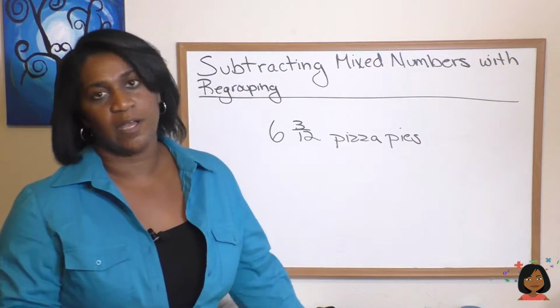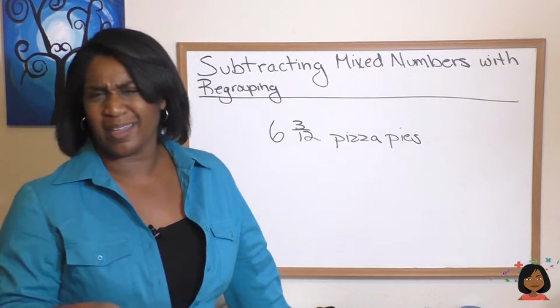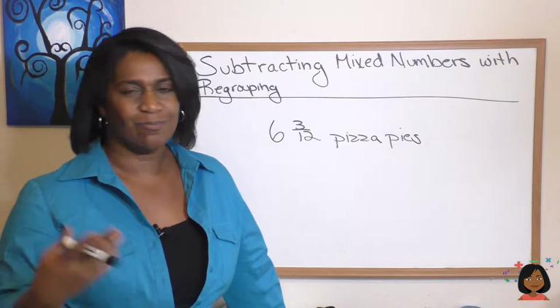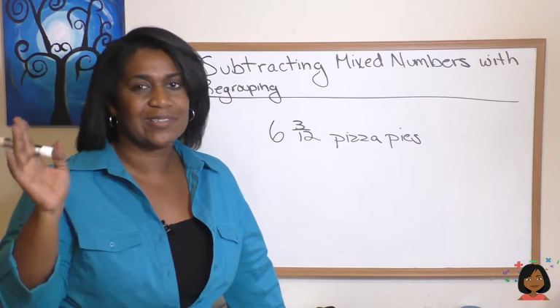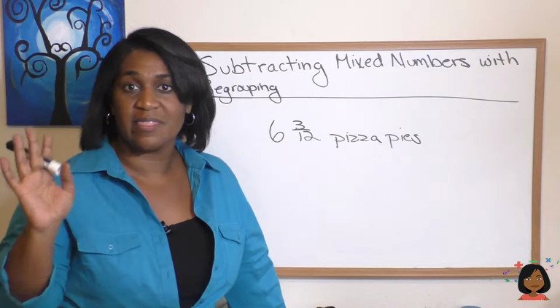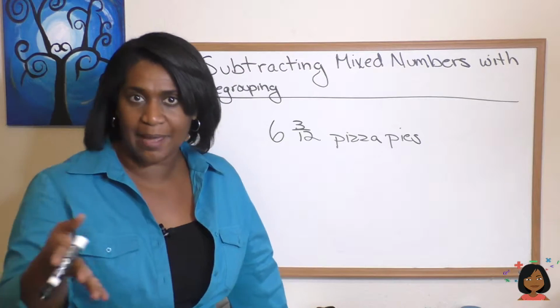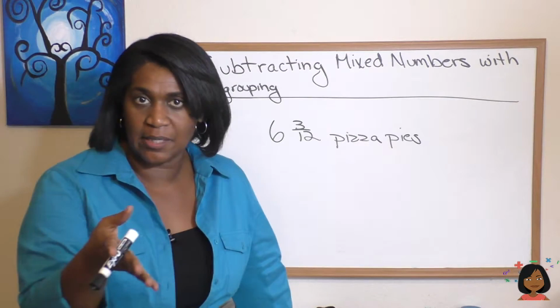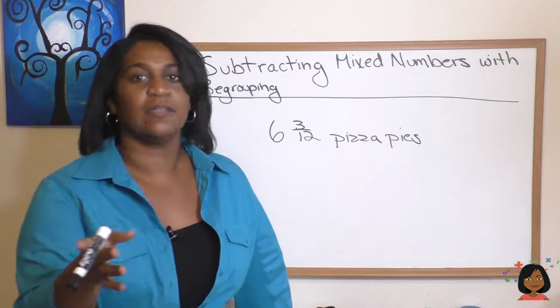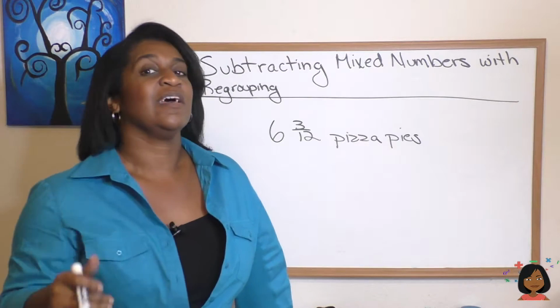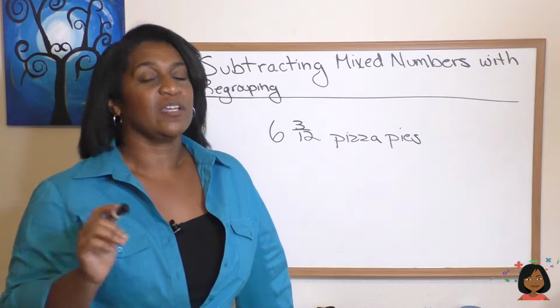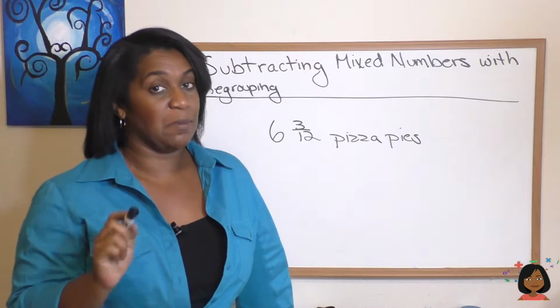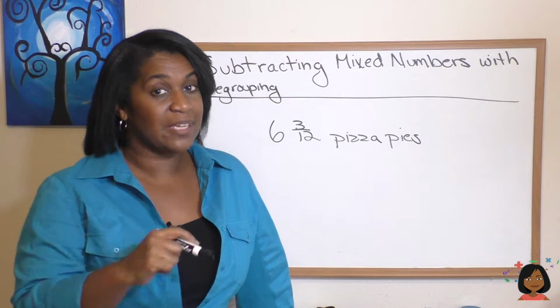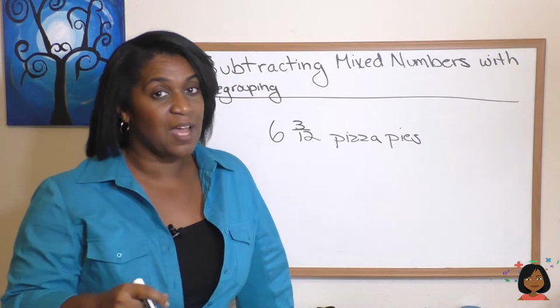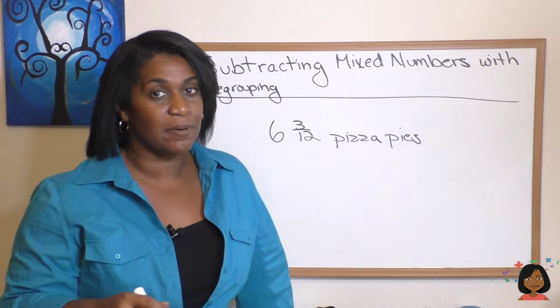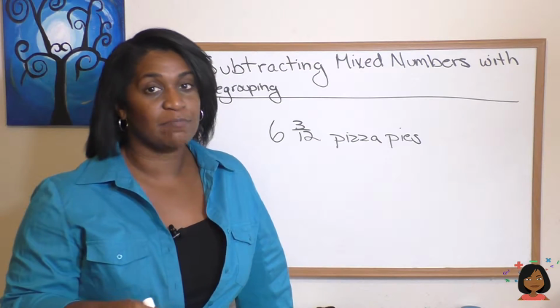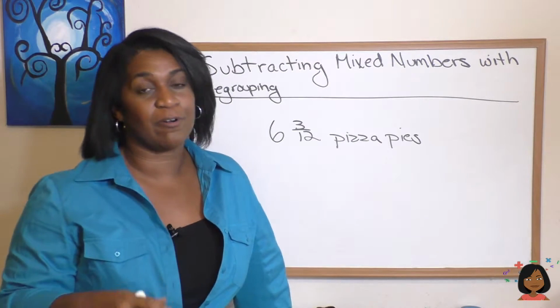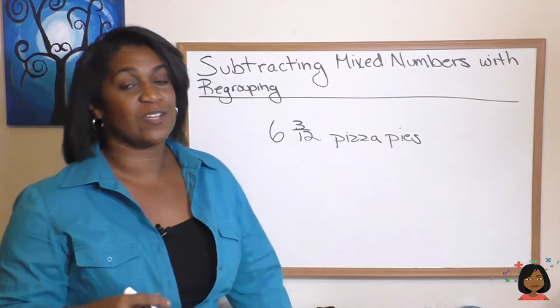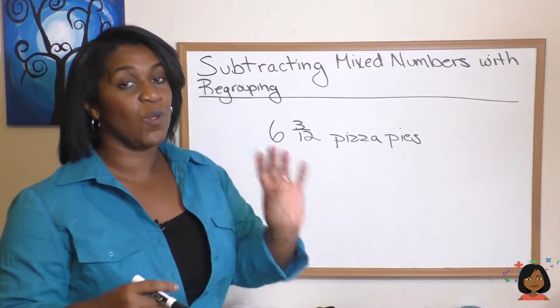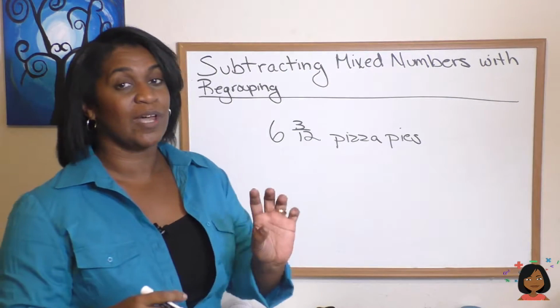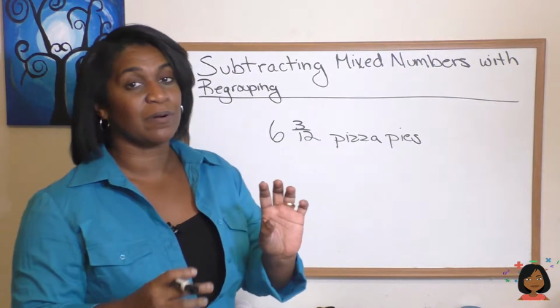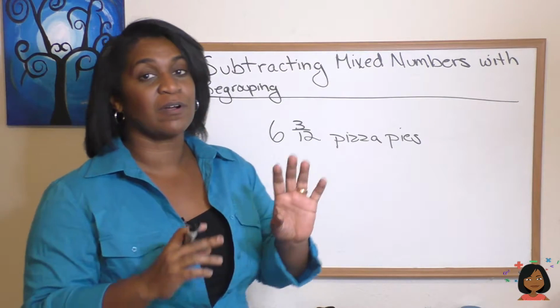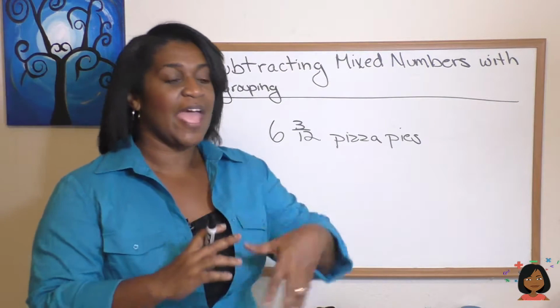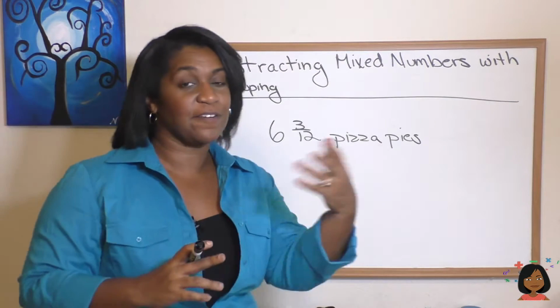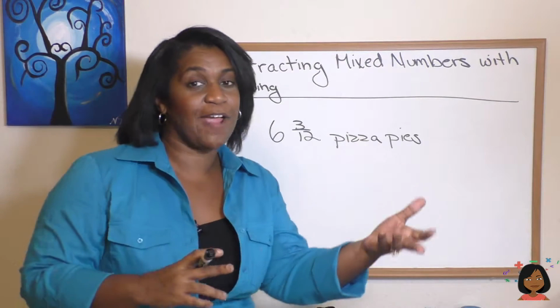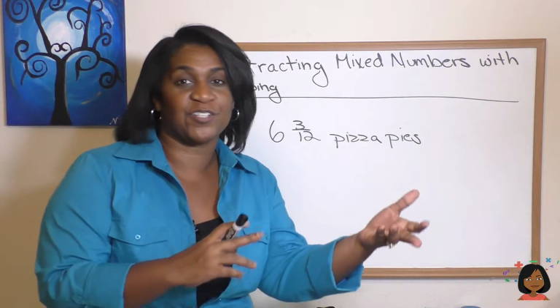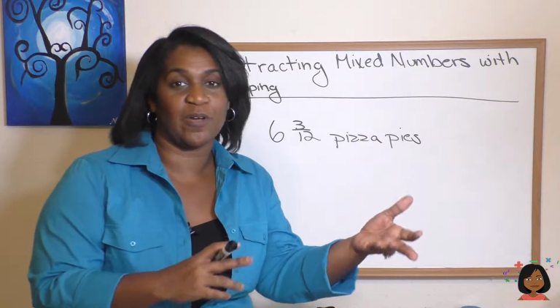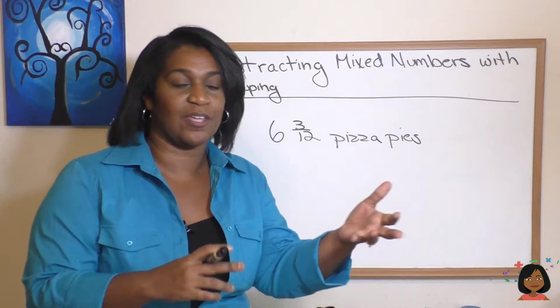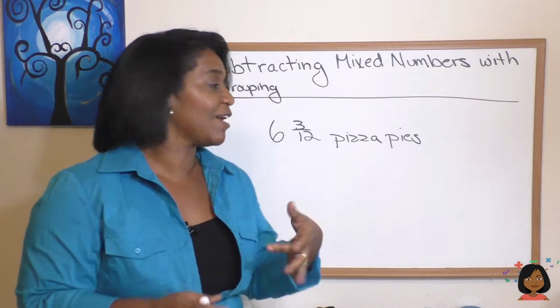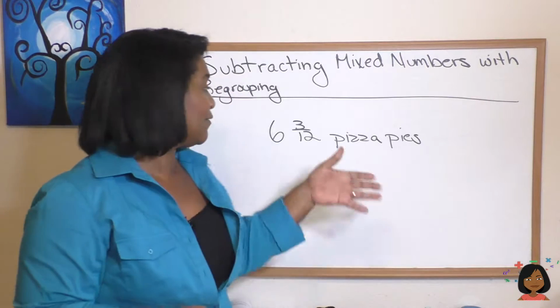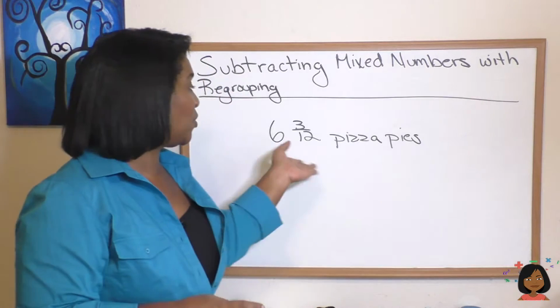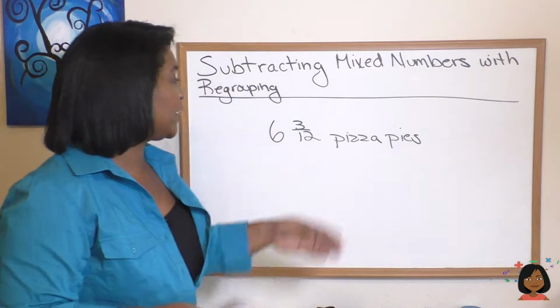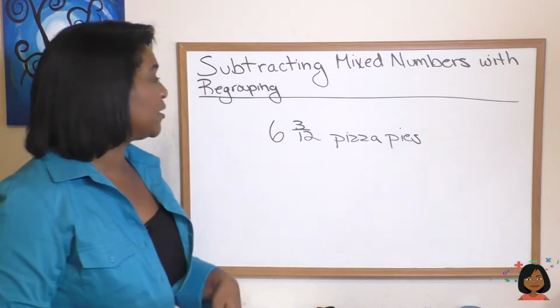Okay, what does that mean? Mixed numbers — remember, it's a whole number and a fraction with it. So I've given you one here.